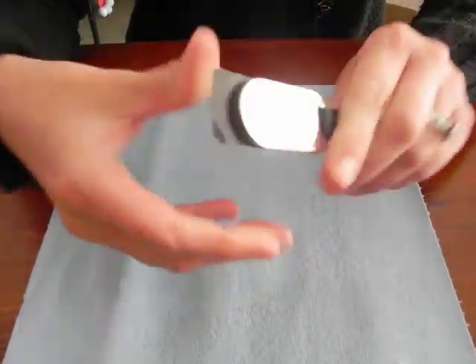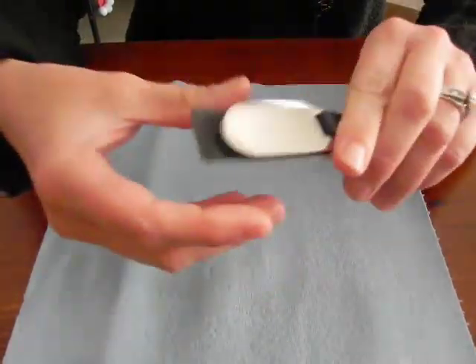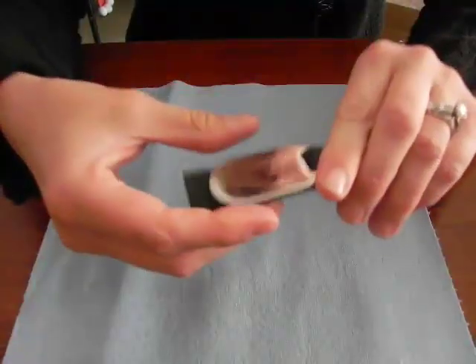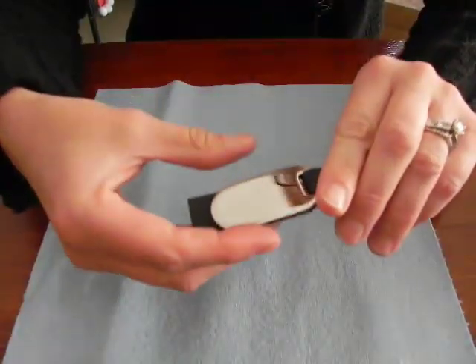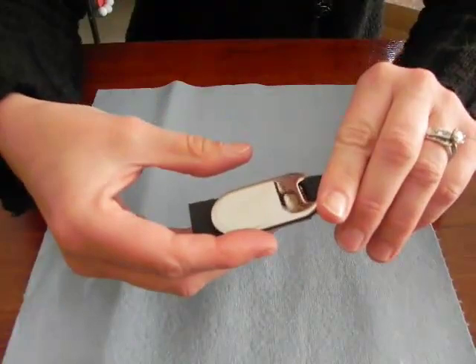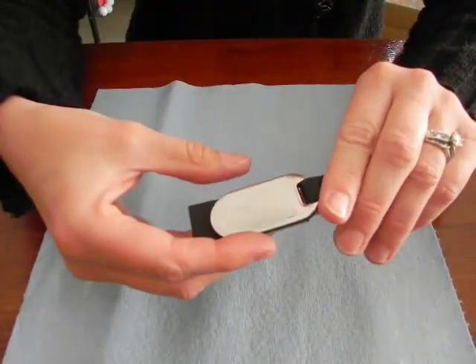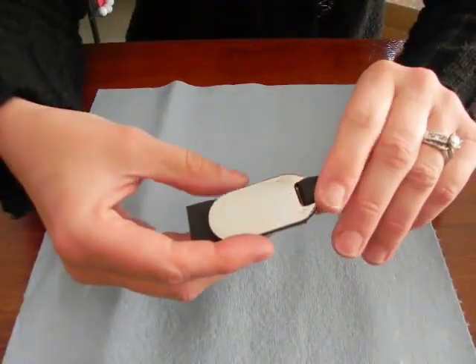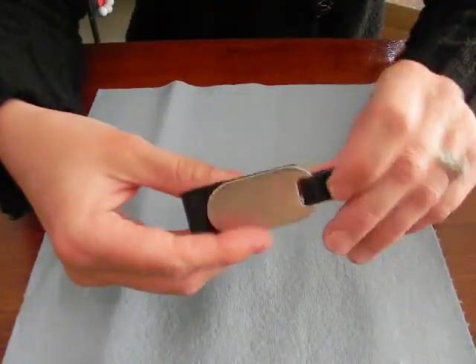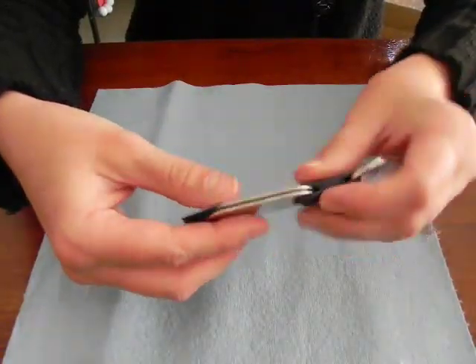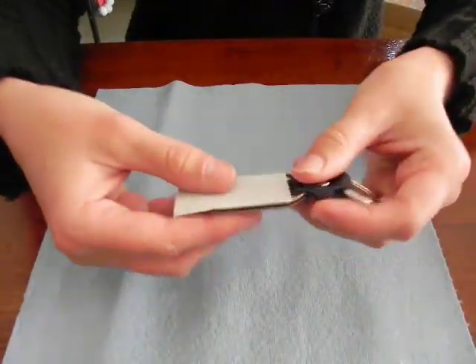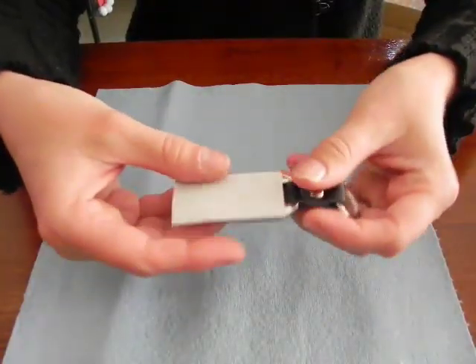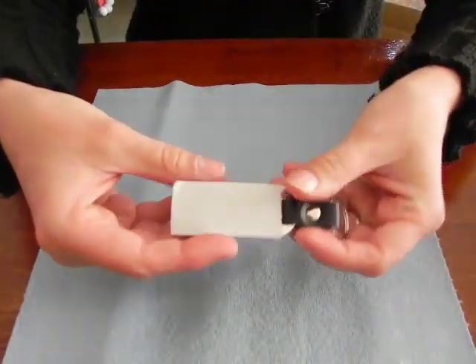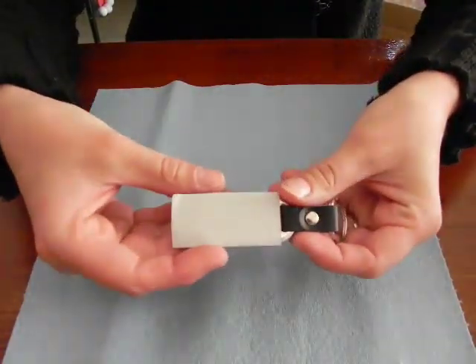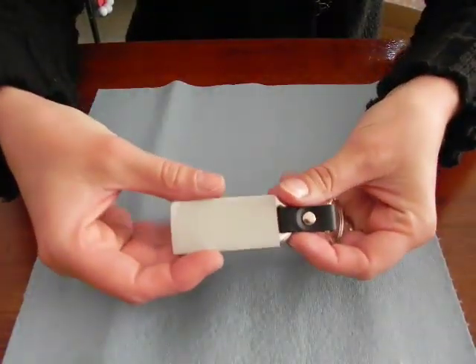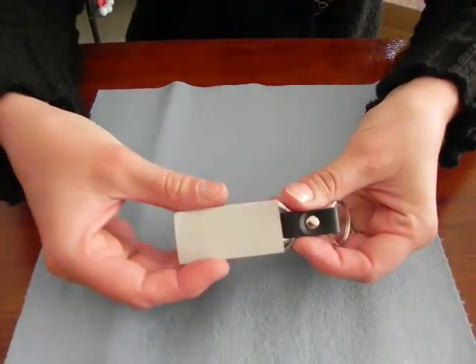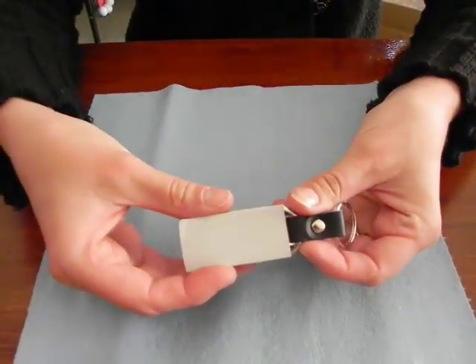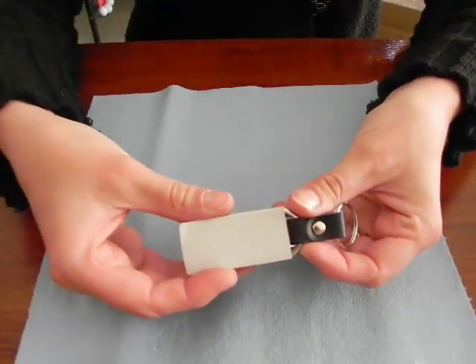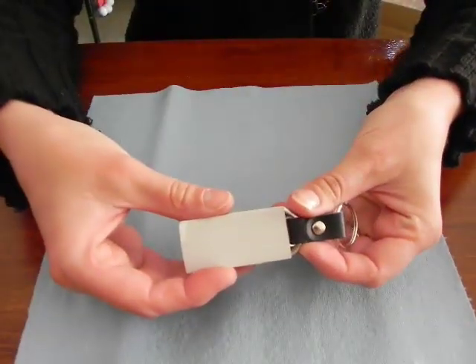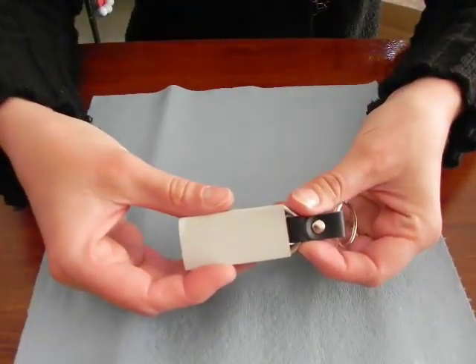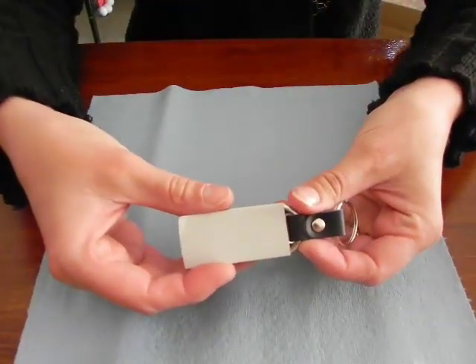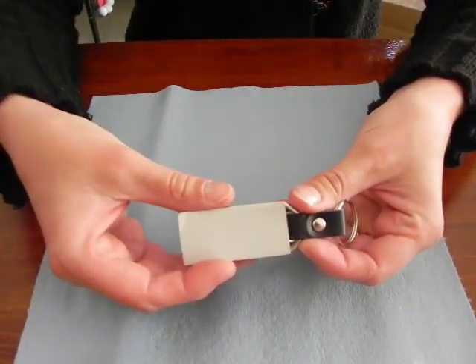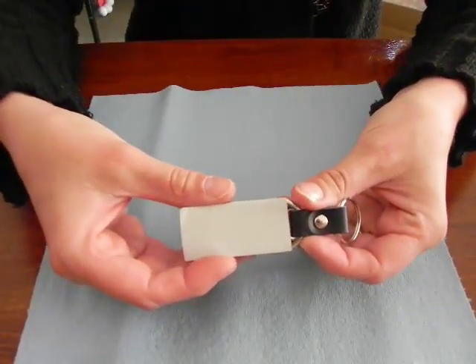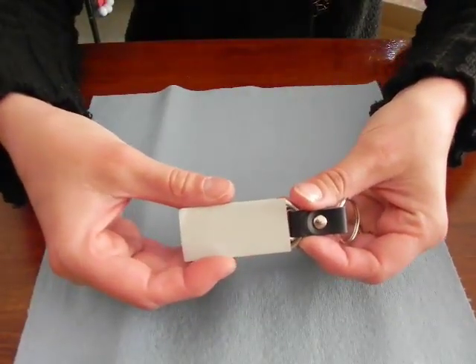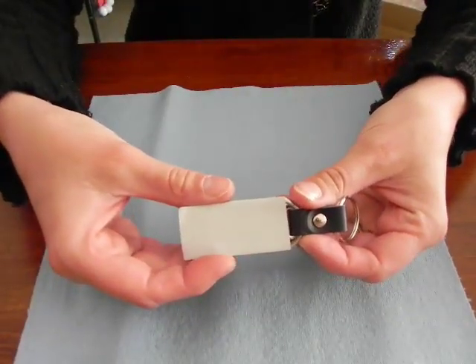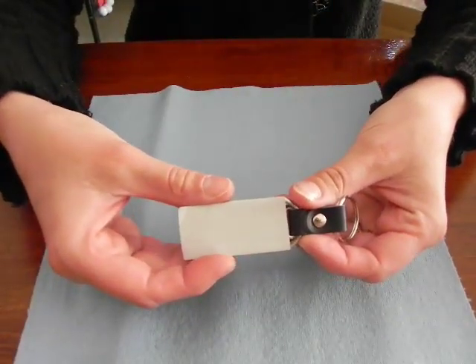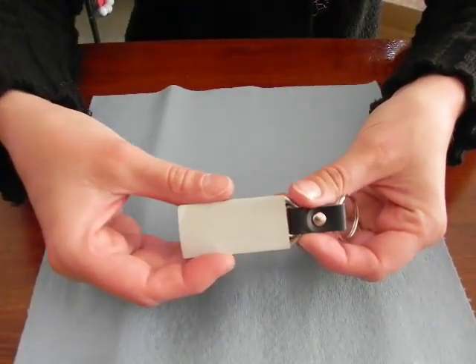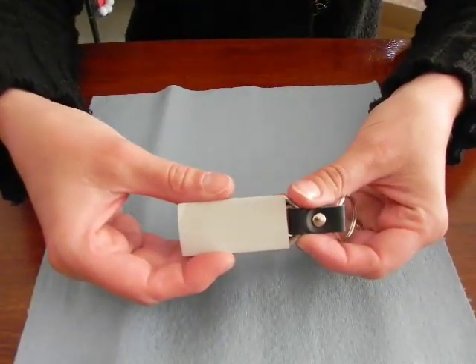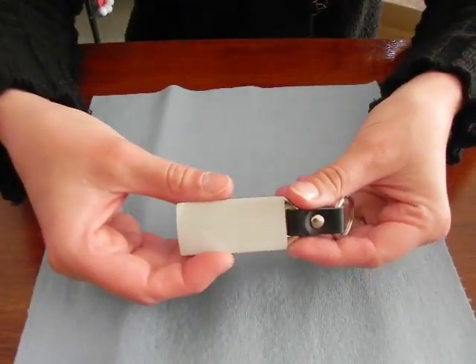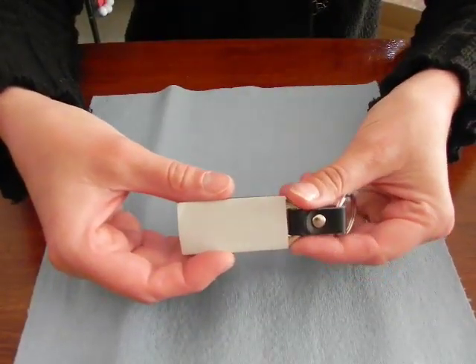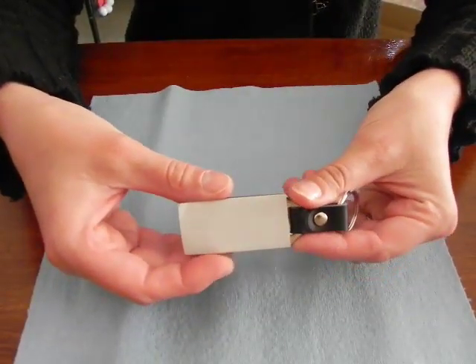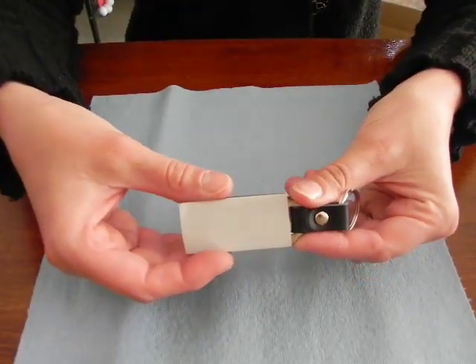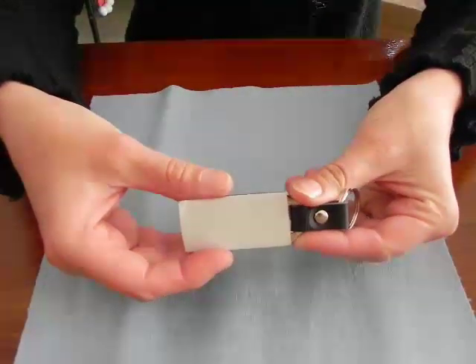And now it's time to put my object in the laser bed and engrave, and we will come back for the cleanup process.